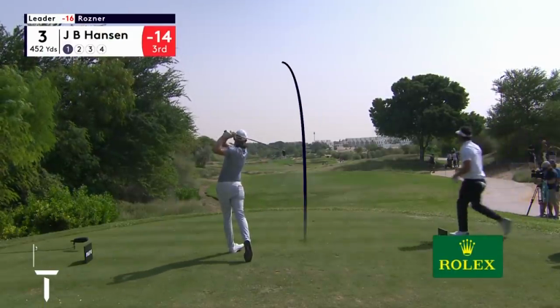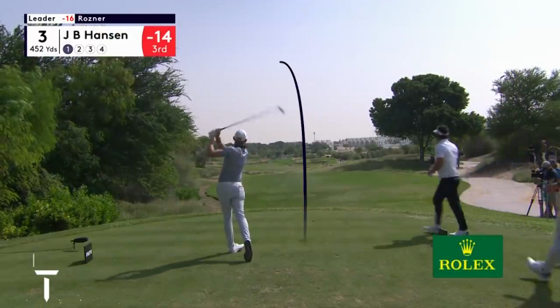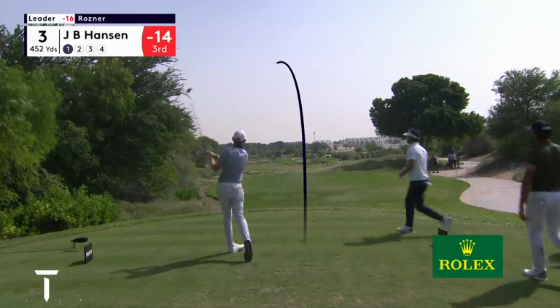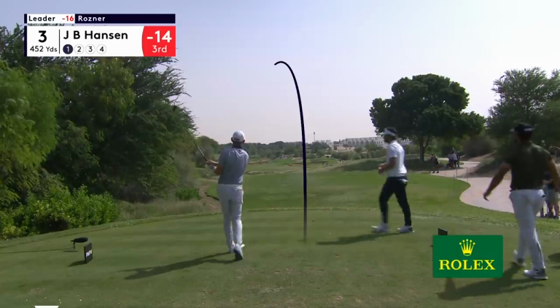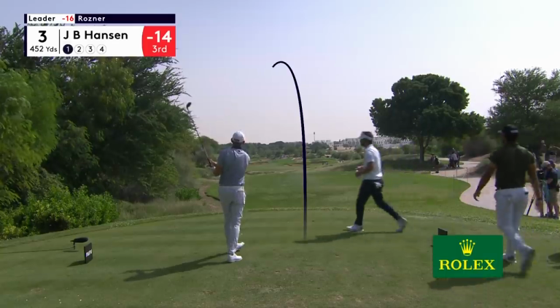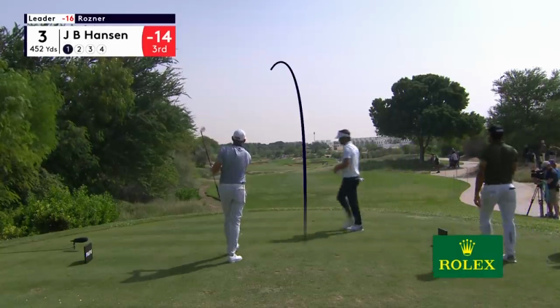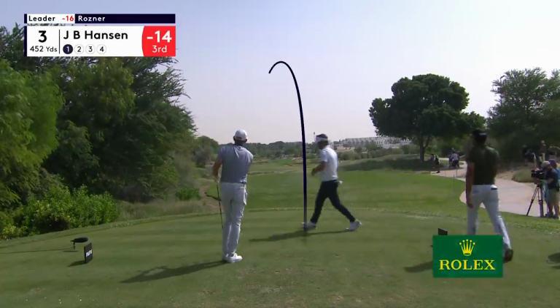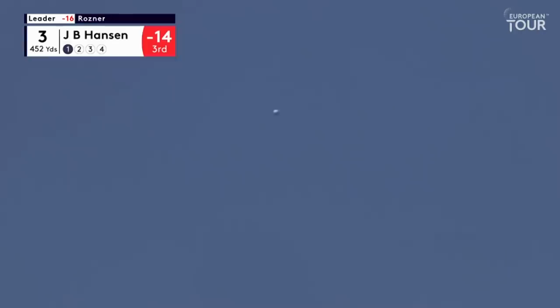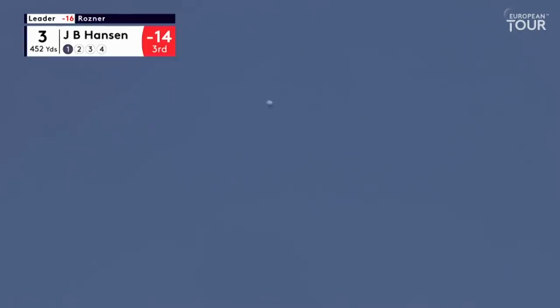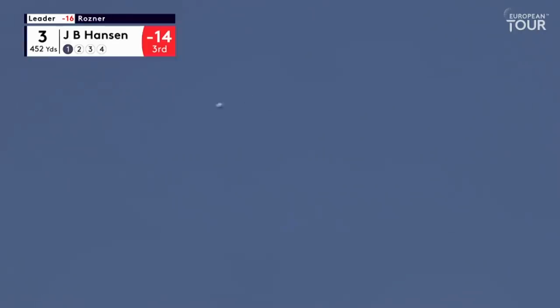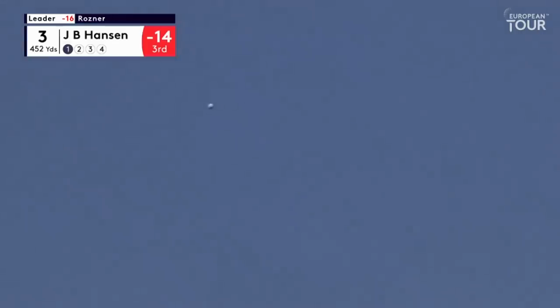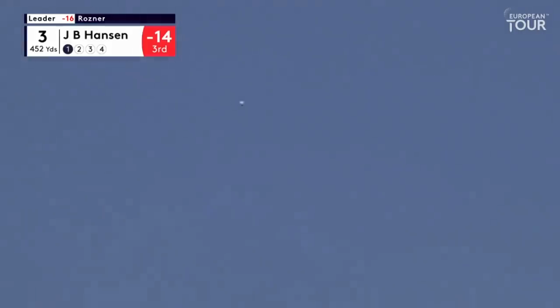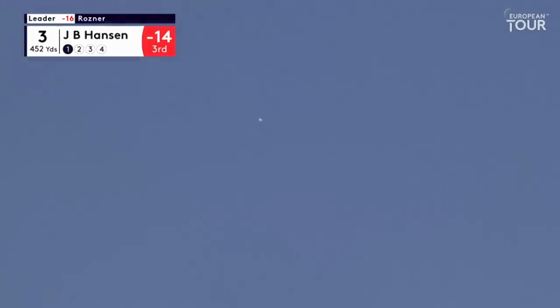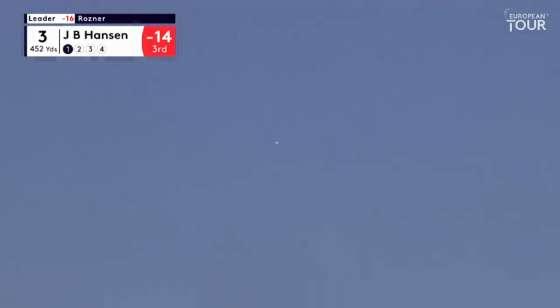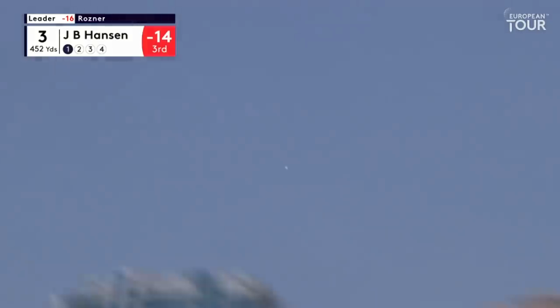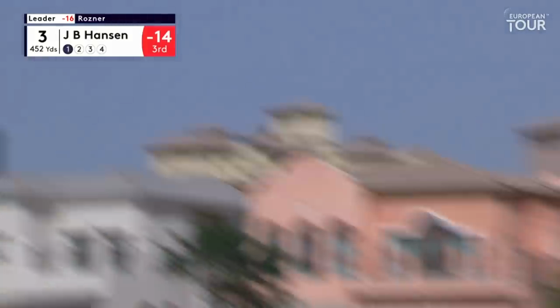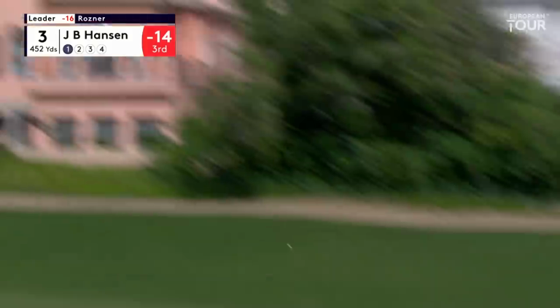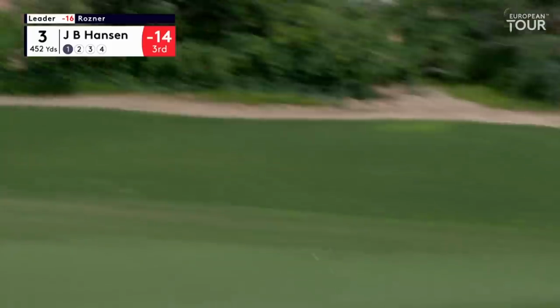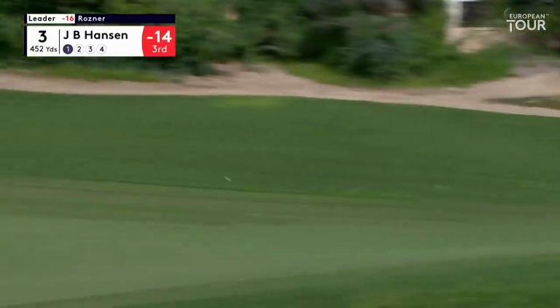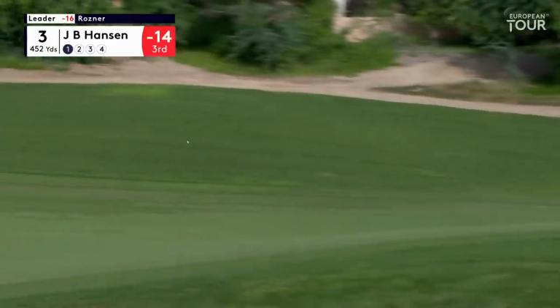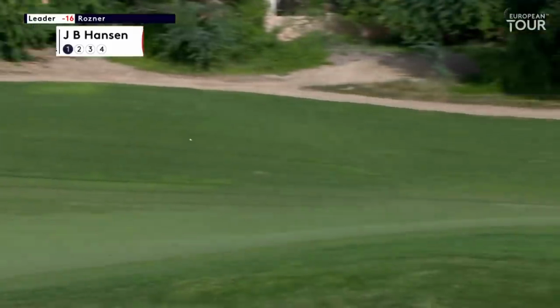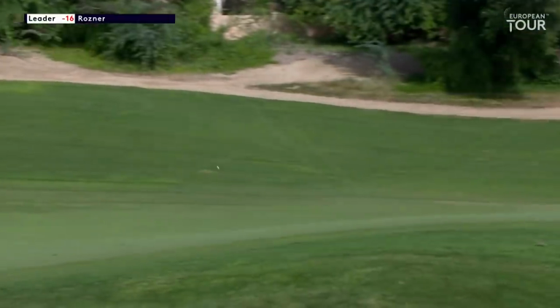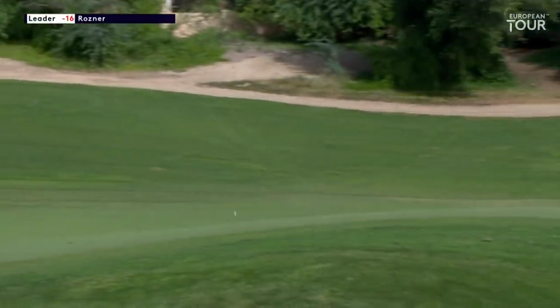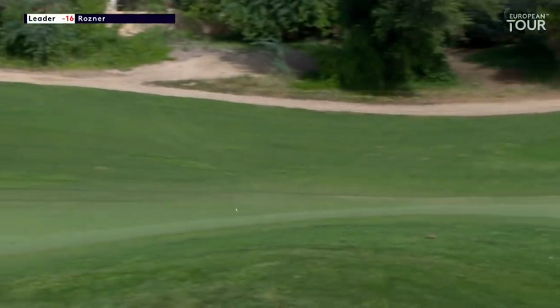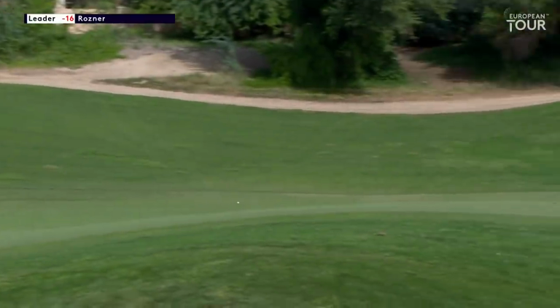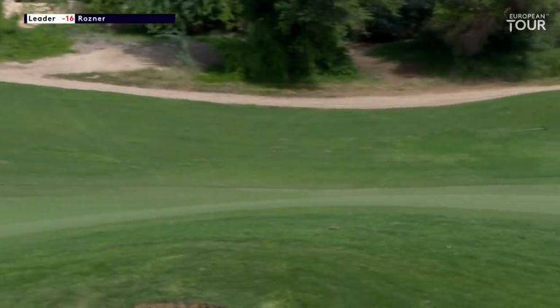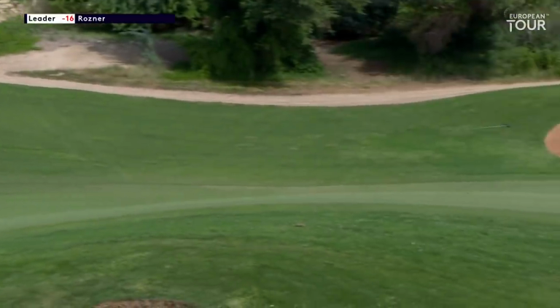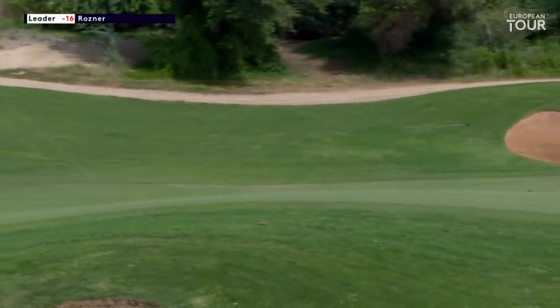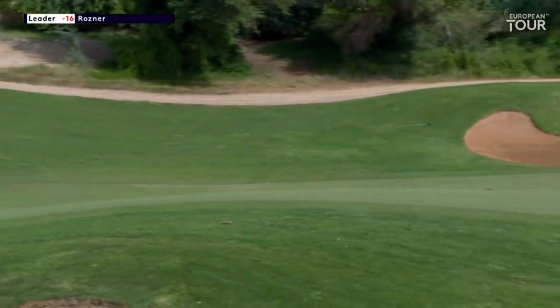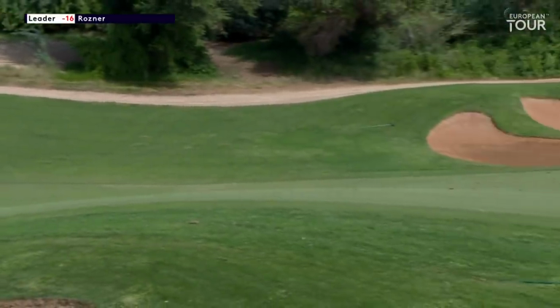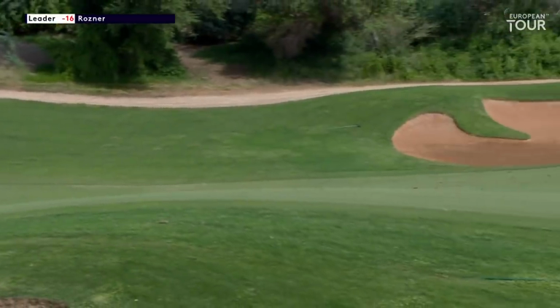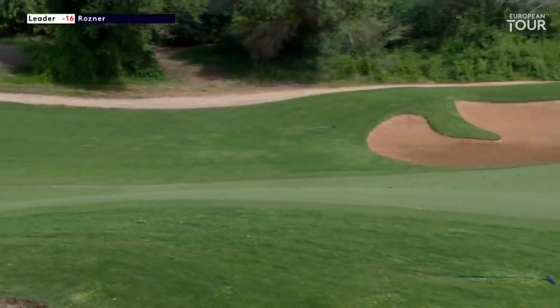That's a nice shot. Bunker in play down the right side with that three wood. Come up short of the one on the left. Bounding down there, that's a beautiful tee shot.